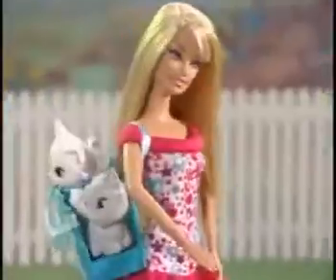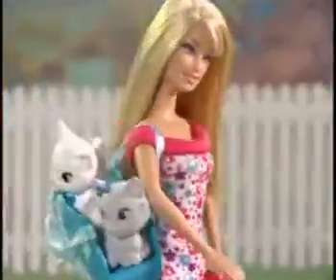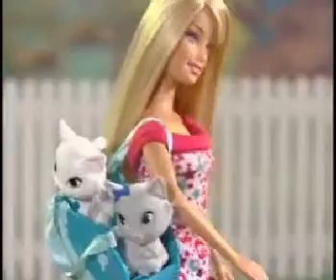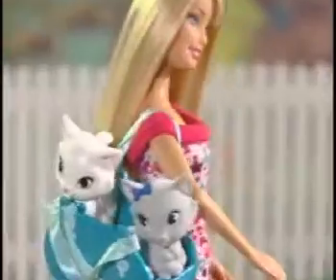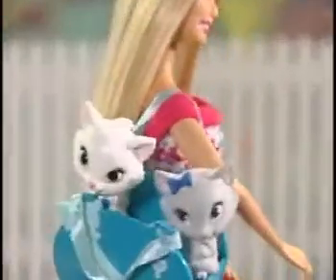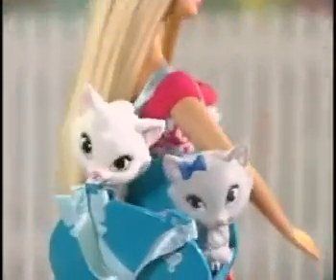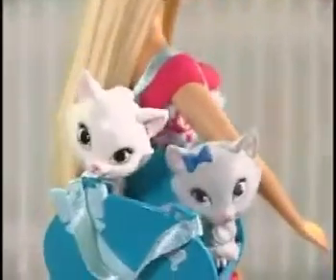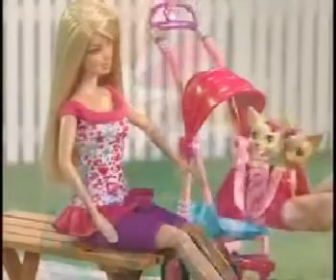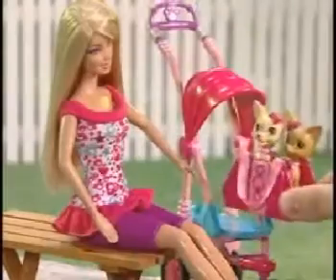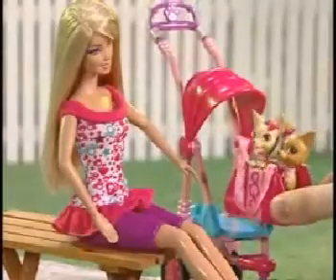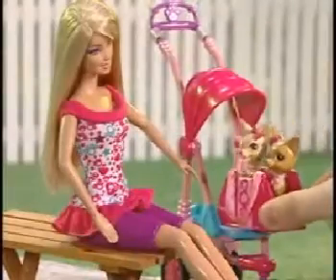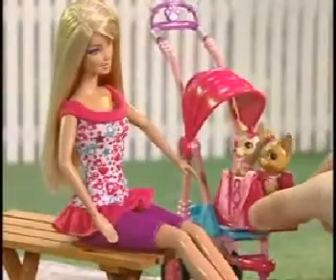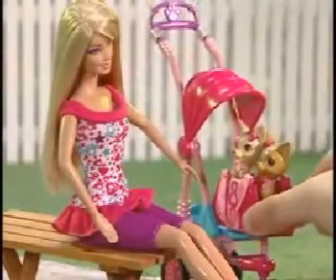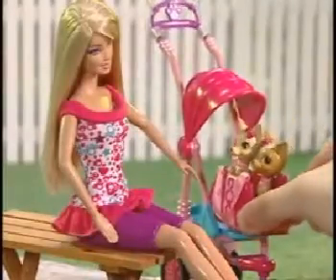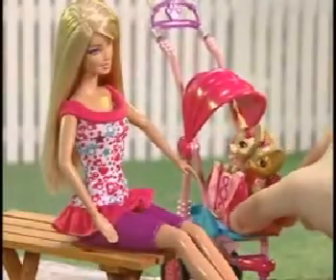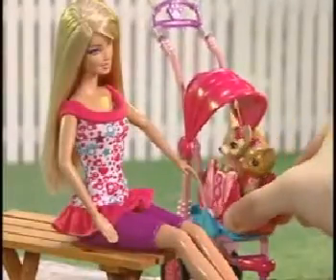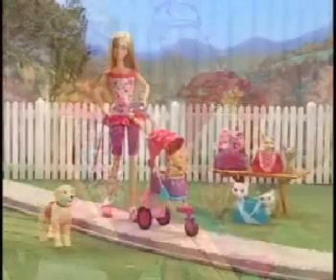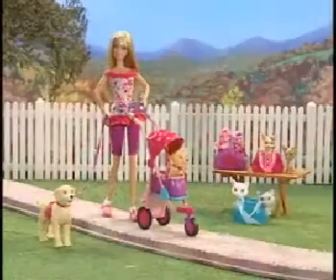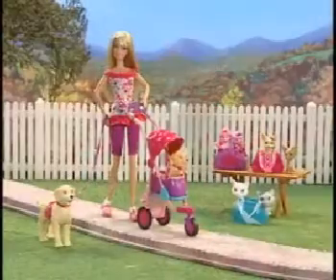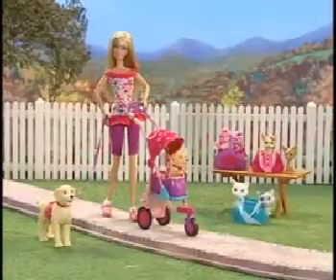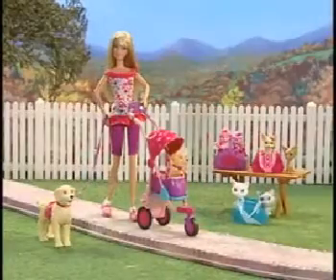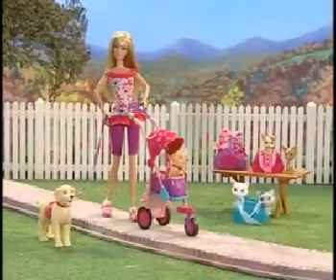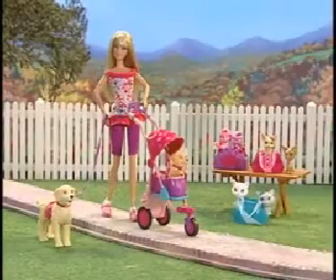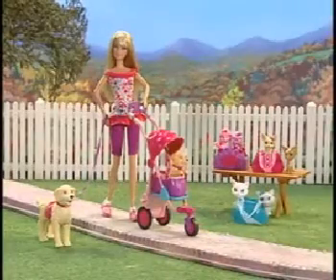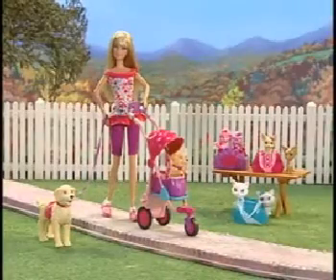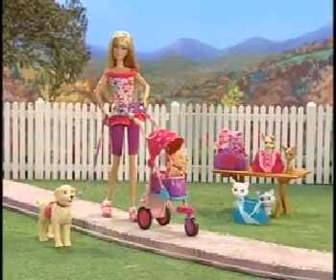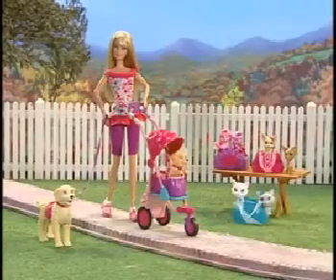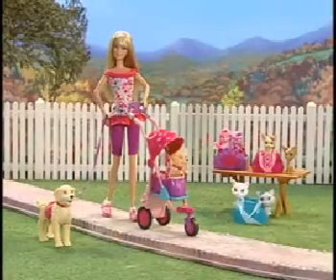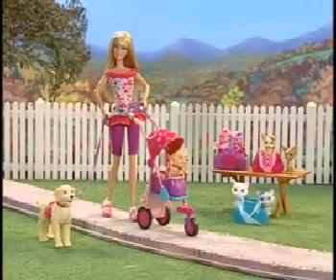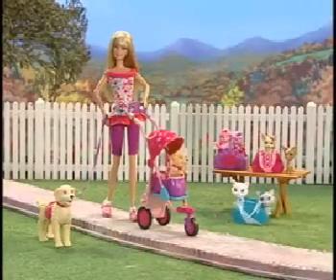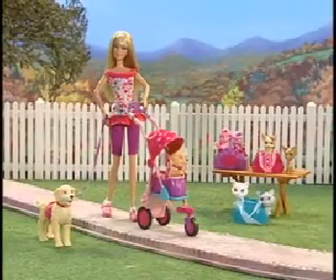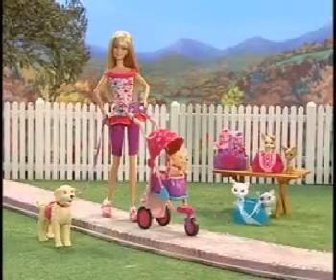There are so many different mini pets to collect with Barbie Strollin' Pups mini pet sets, each sold separately.